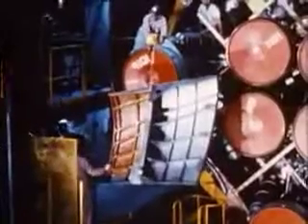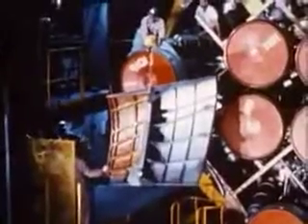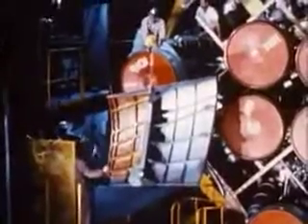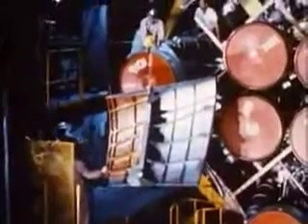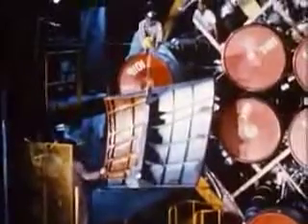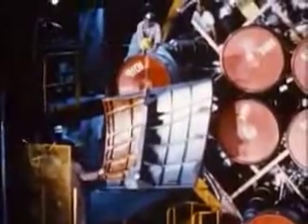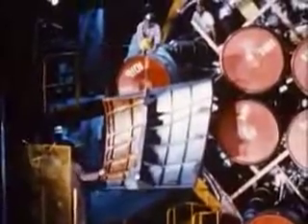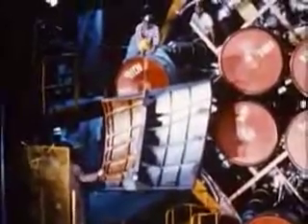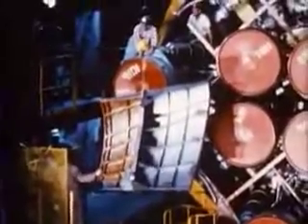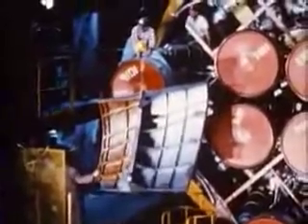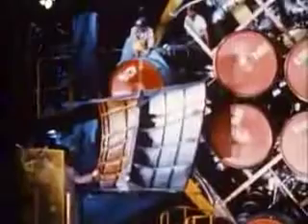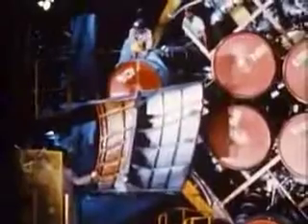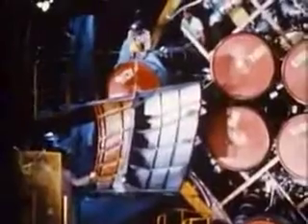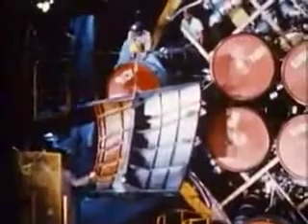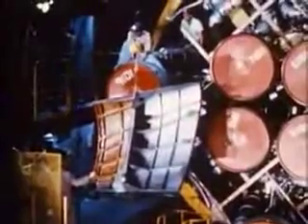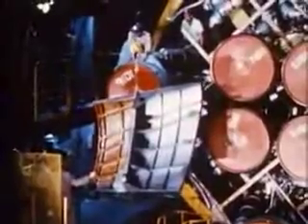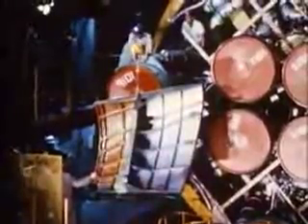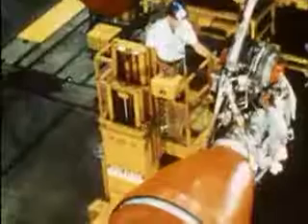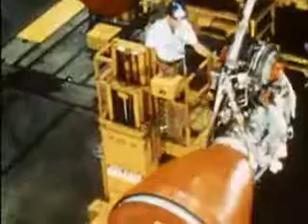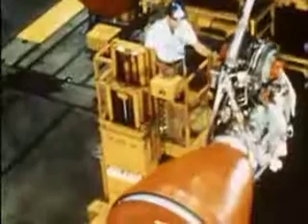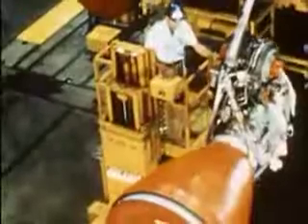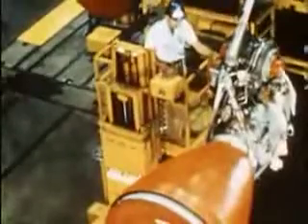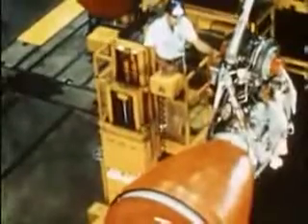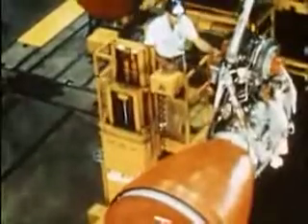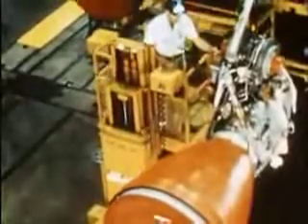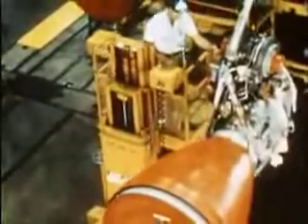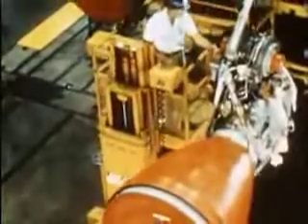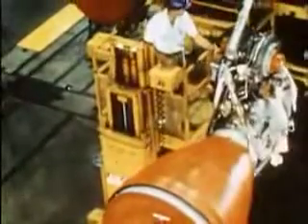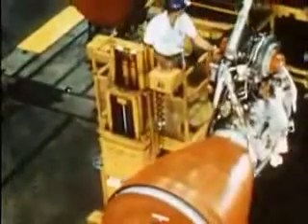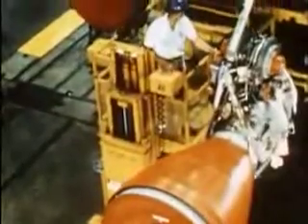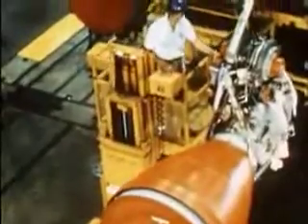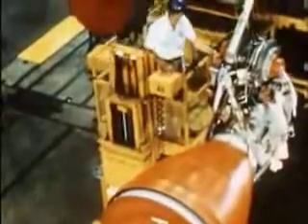There are eight booster engines in the first stage of Saturn, six in the second stage, and two in the third.